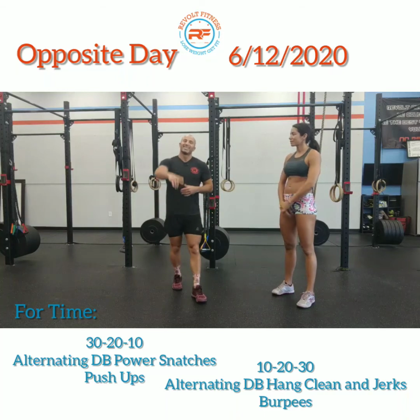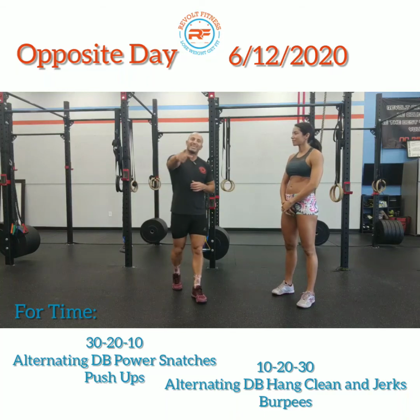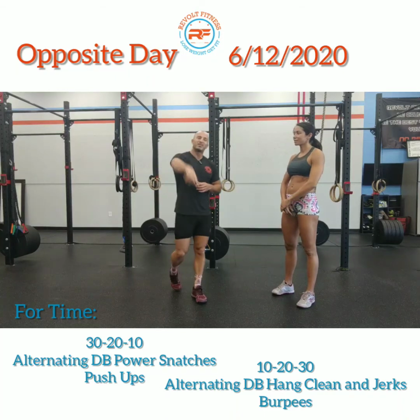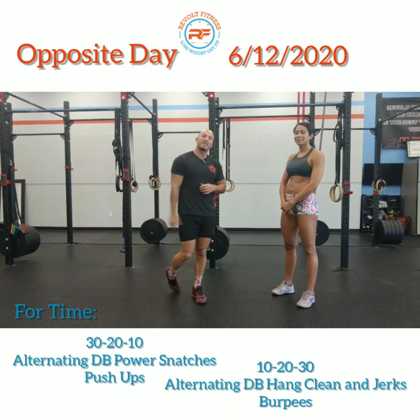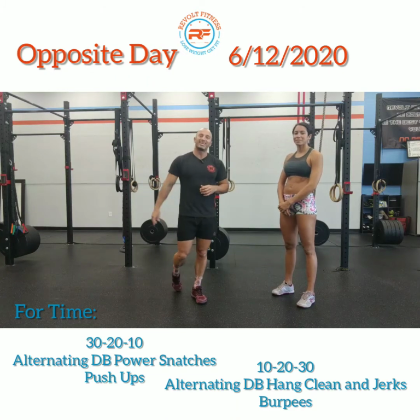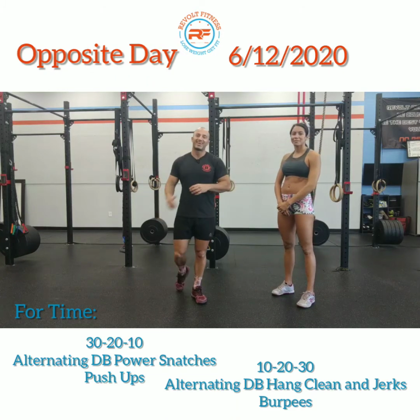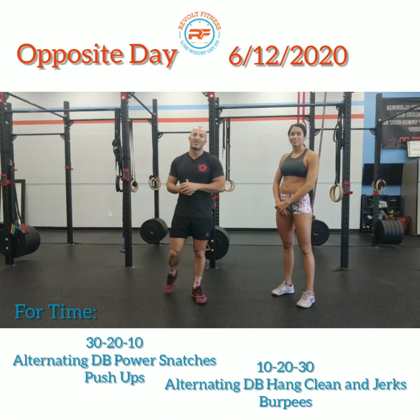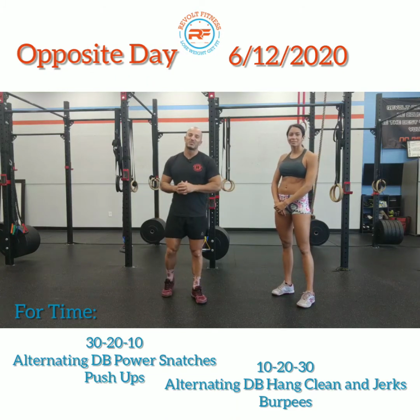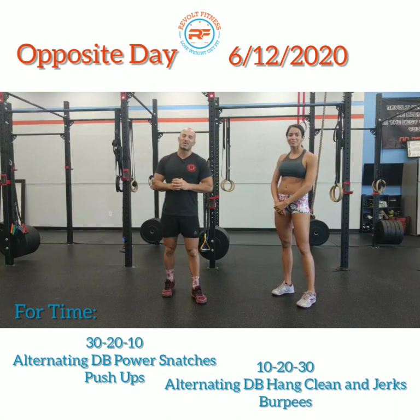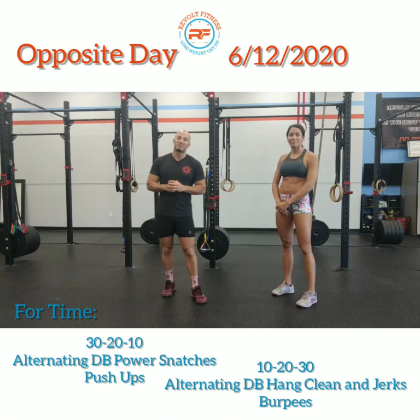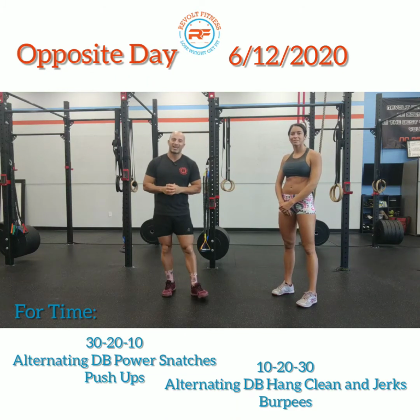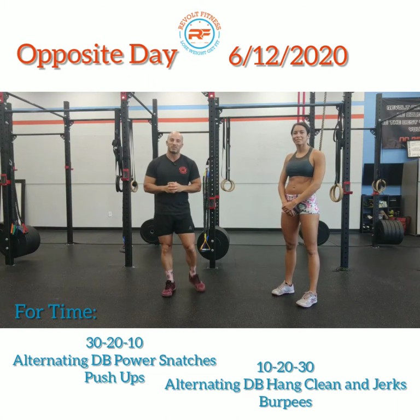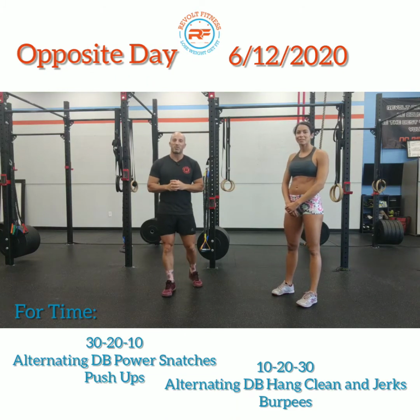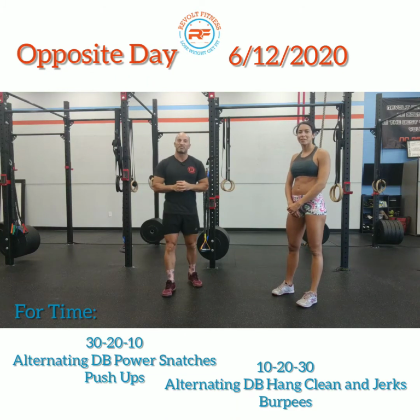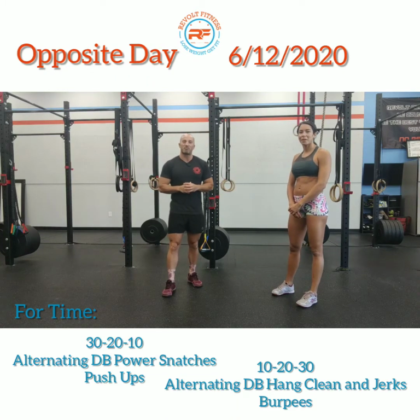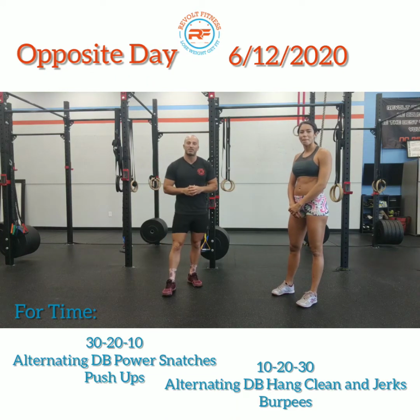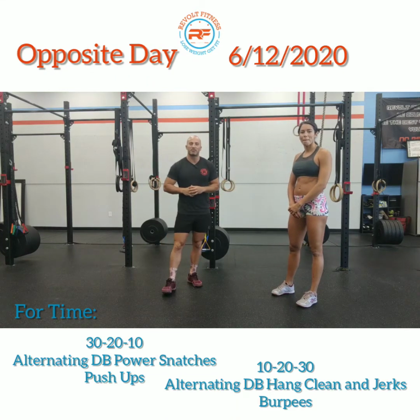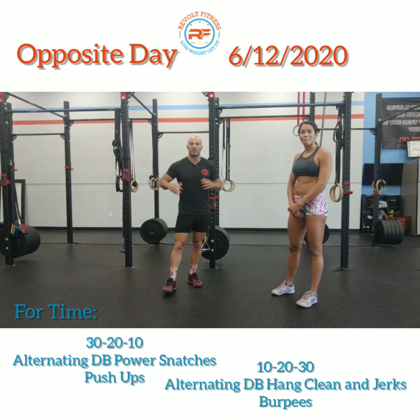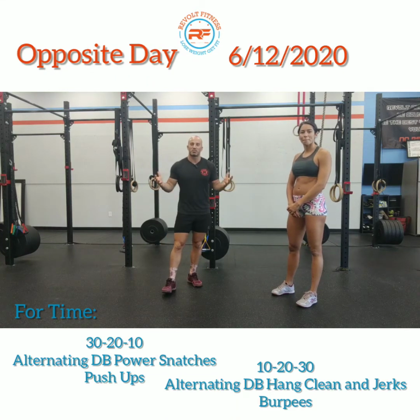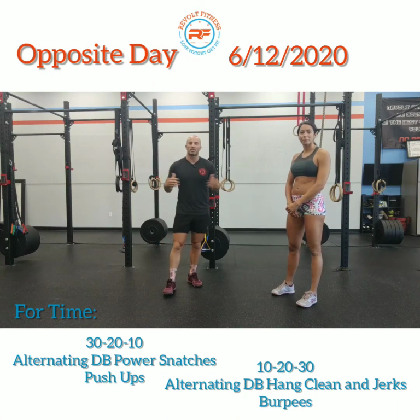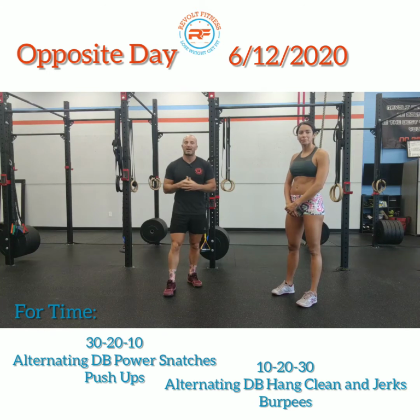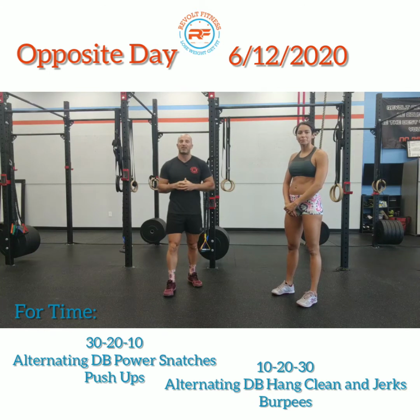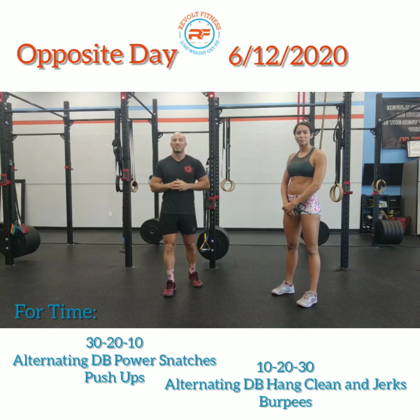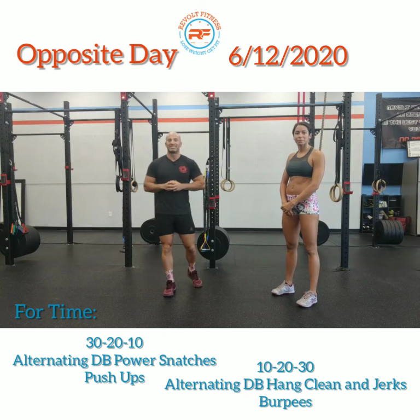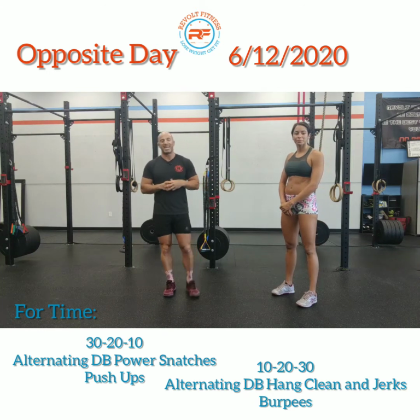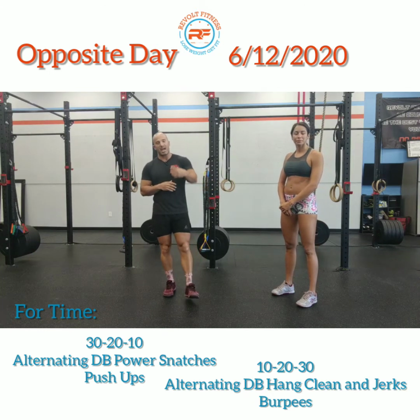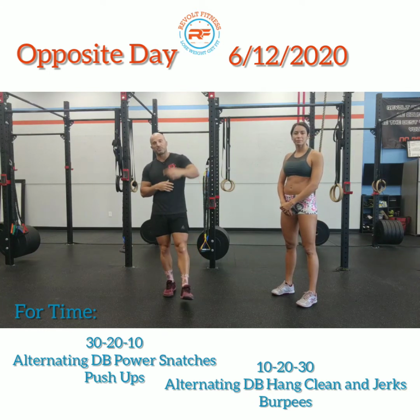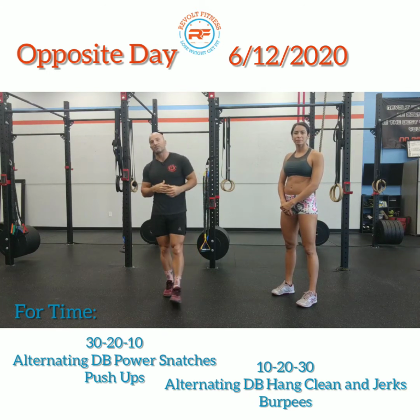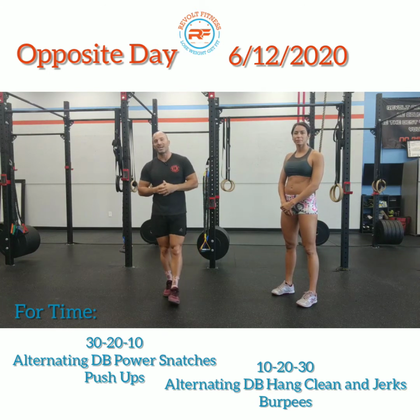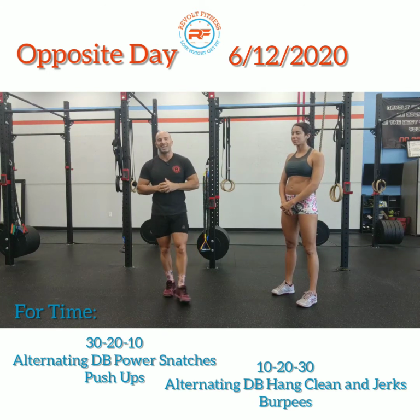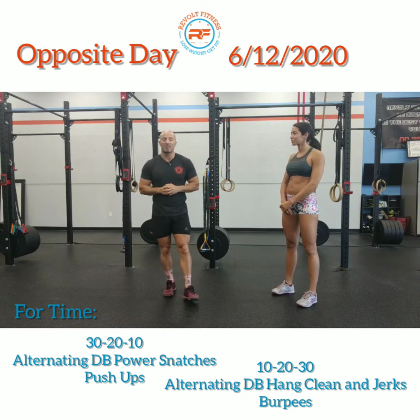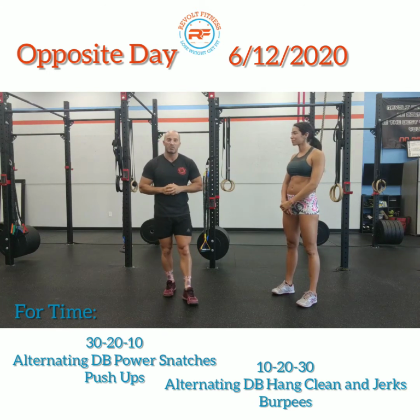Welcome back Revolt family for another workout of the day. Happy Friday everyone.